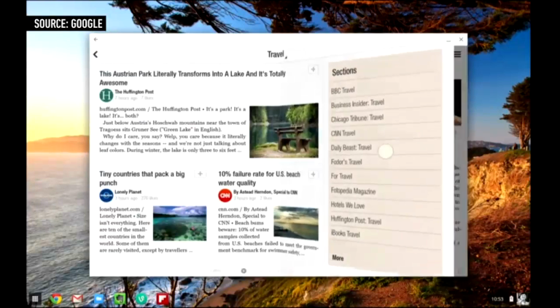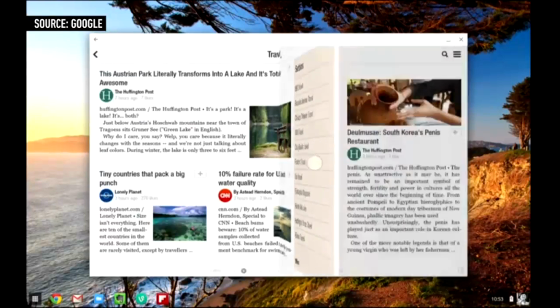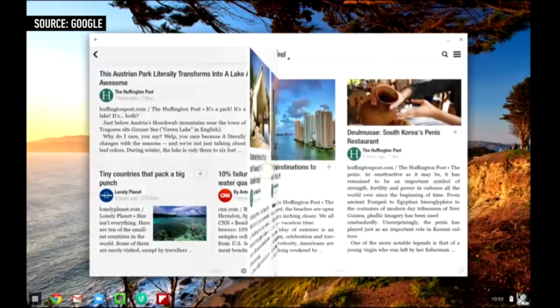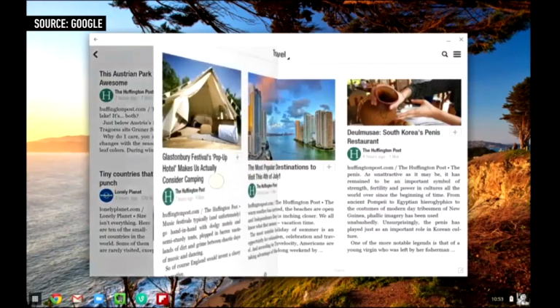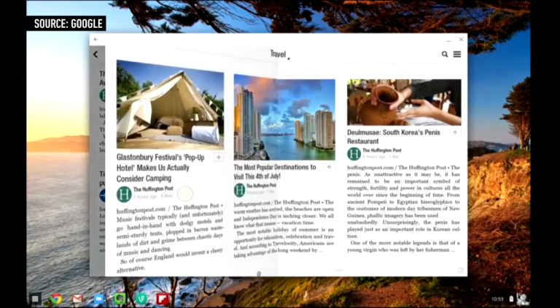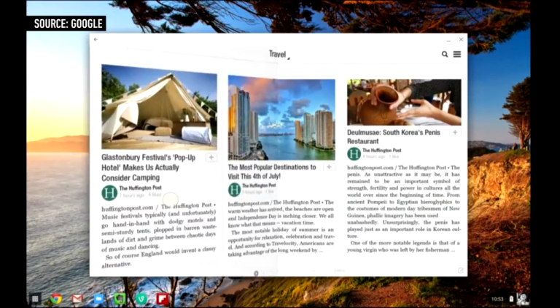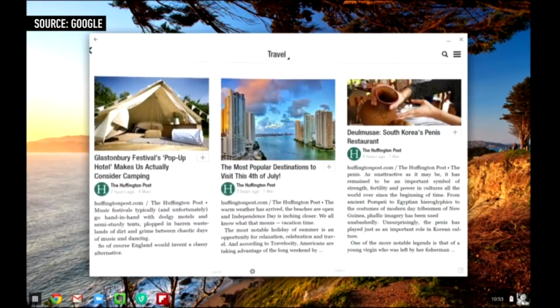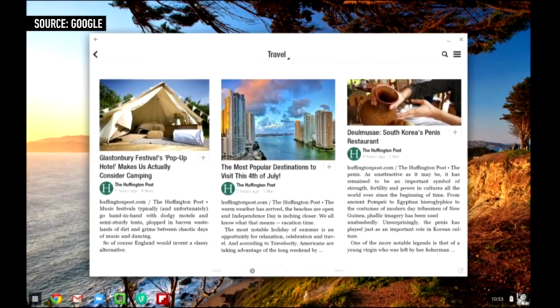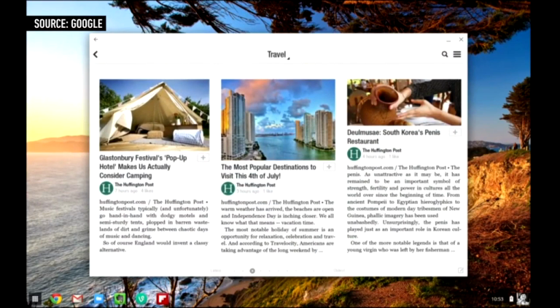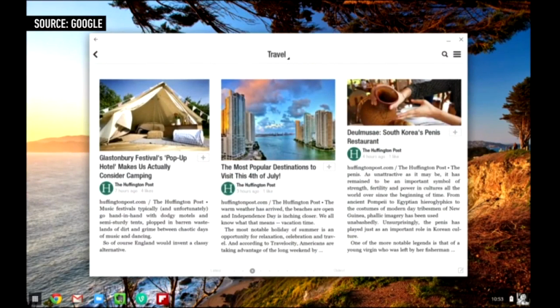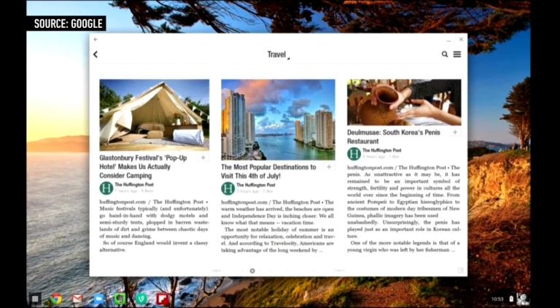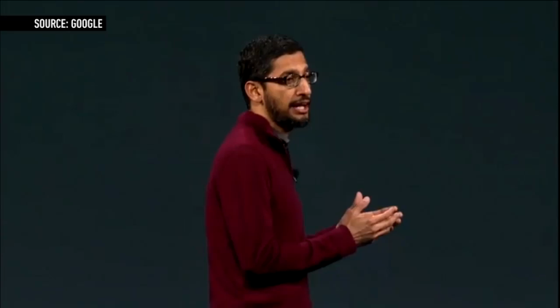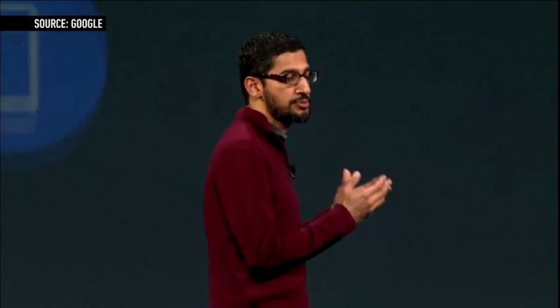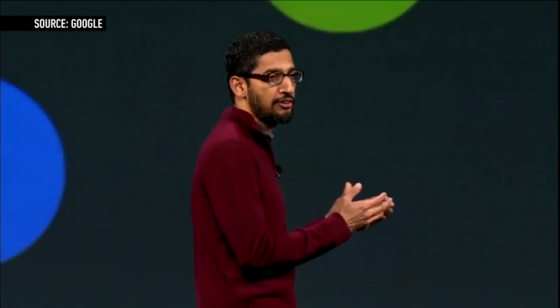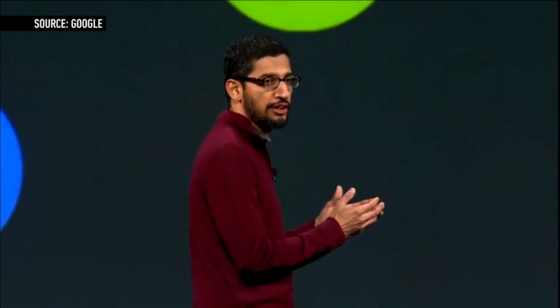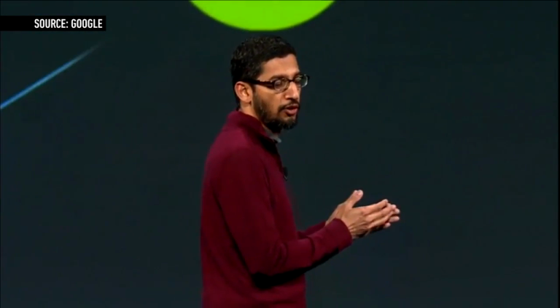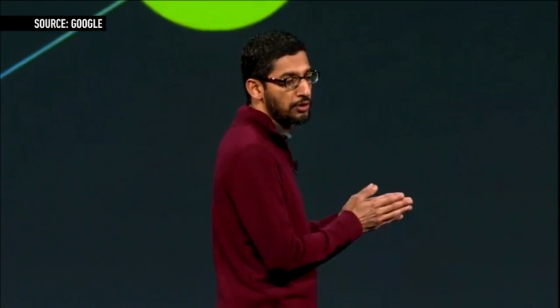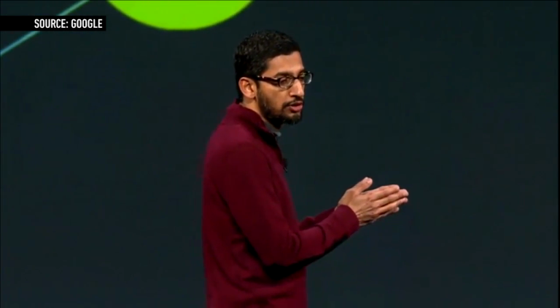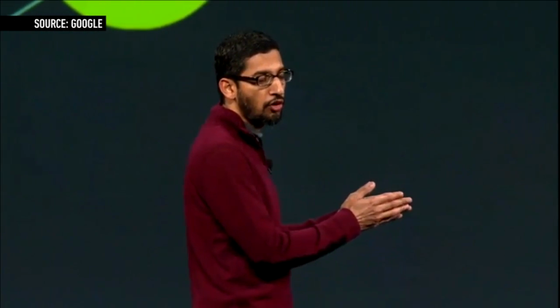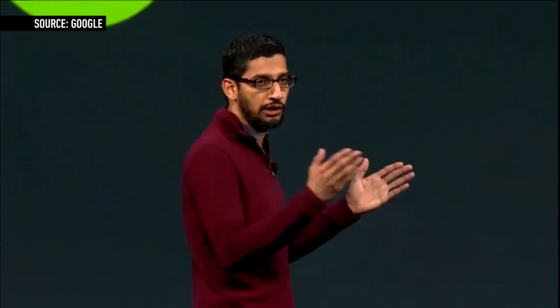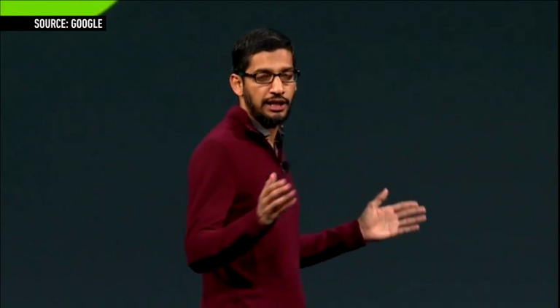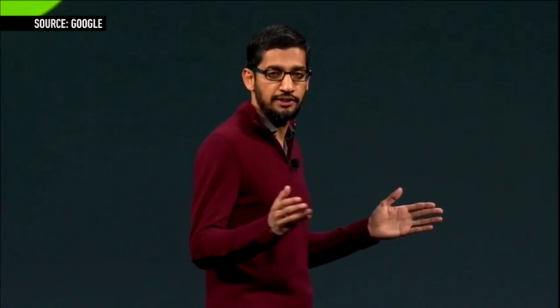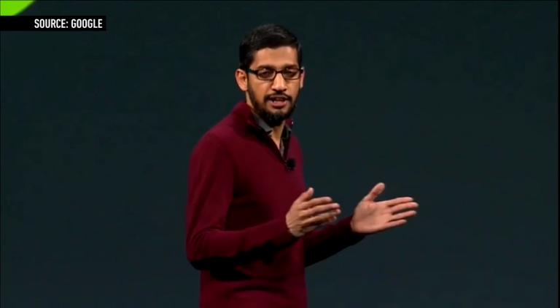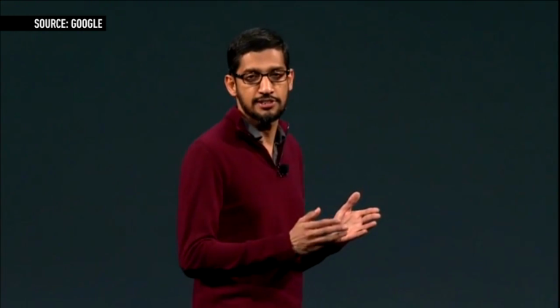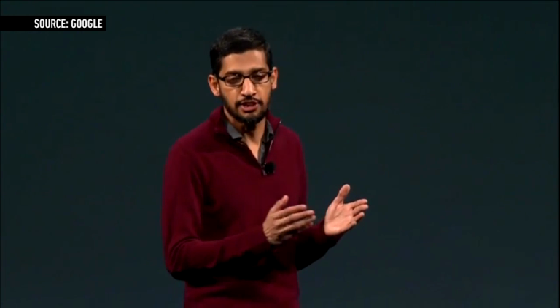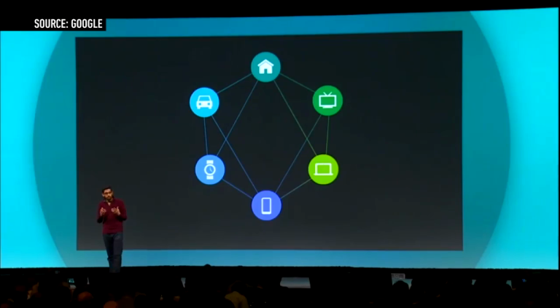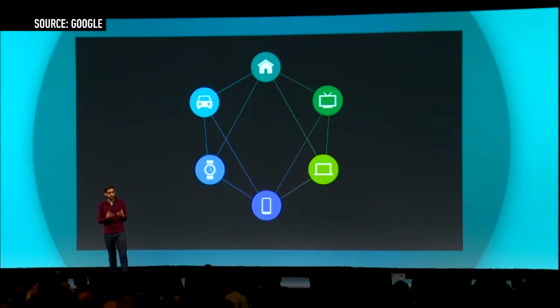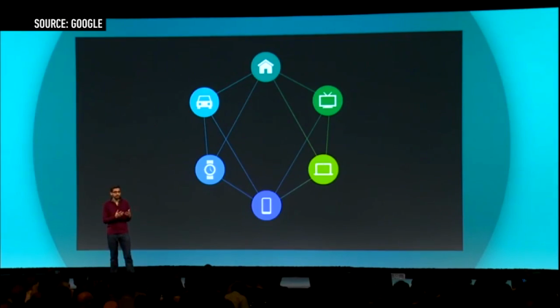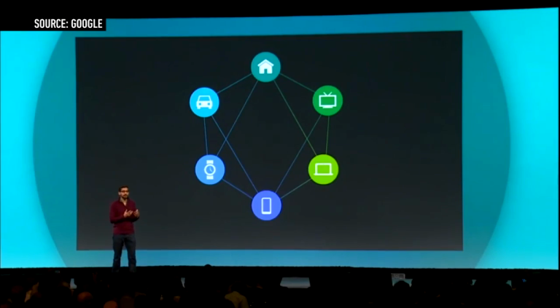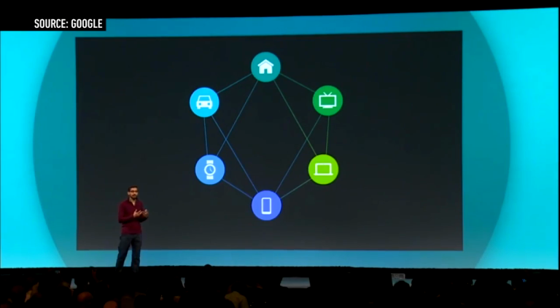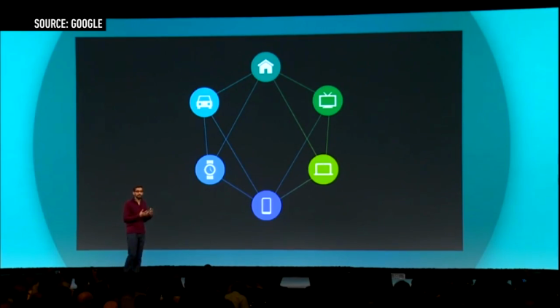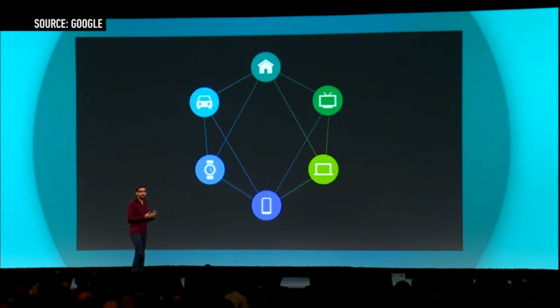It's been widely expected that this would happen eventually, especially after Sundar Pichai, previously the head of Chrome alone, took control of Android too.